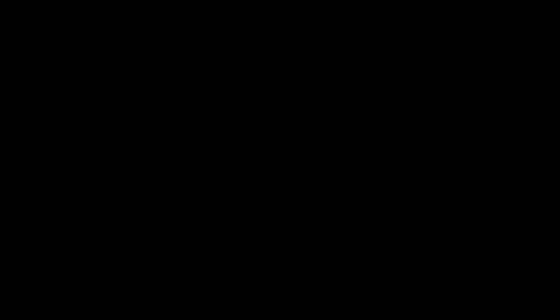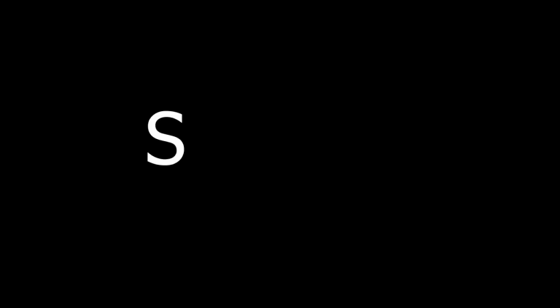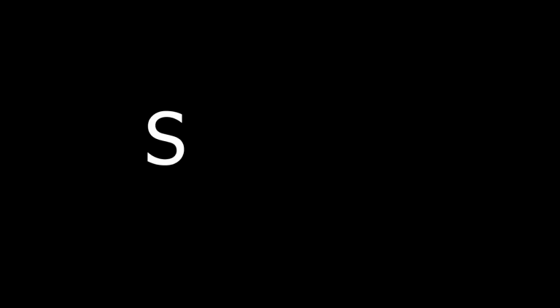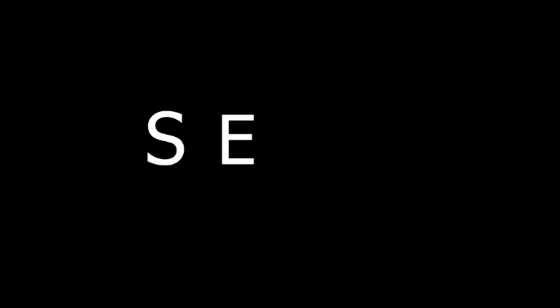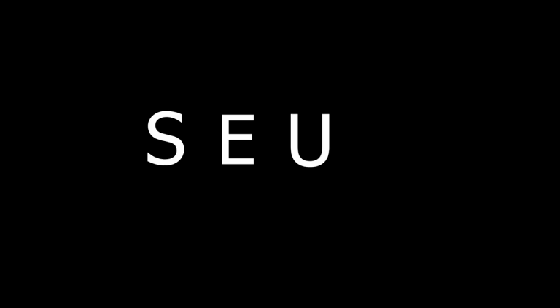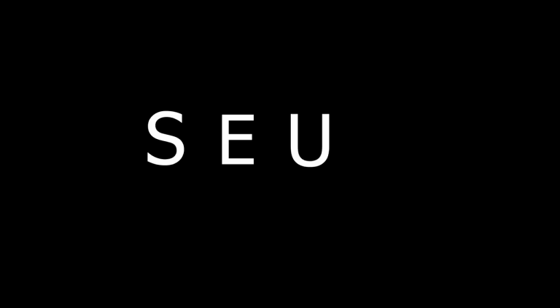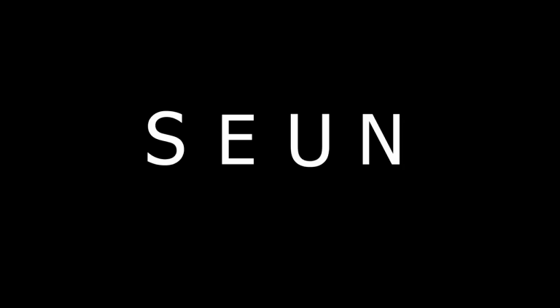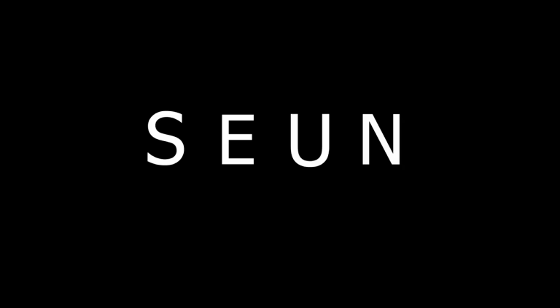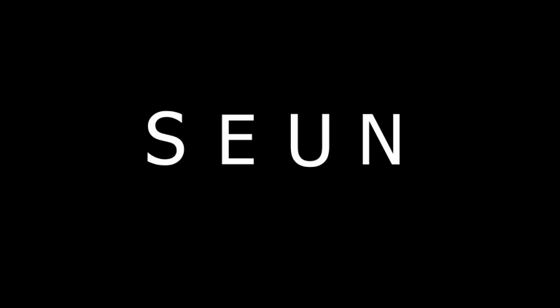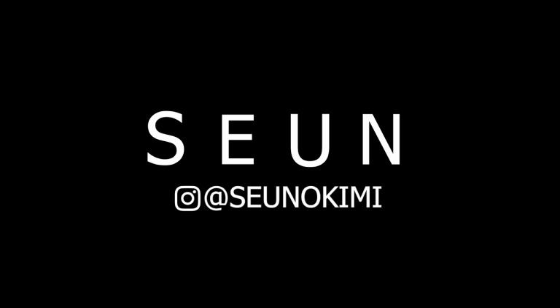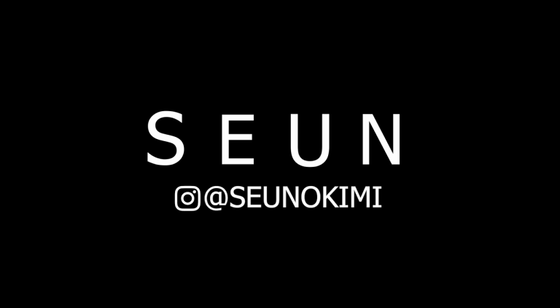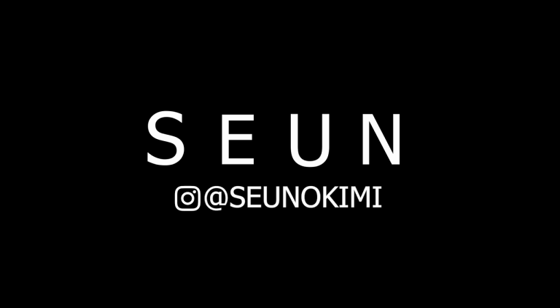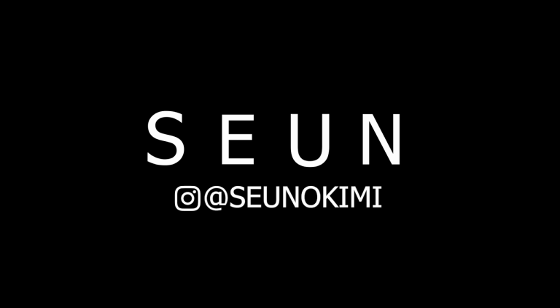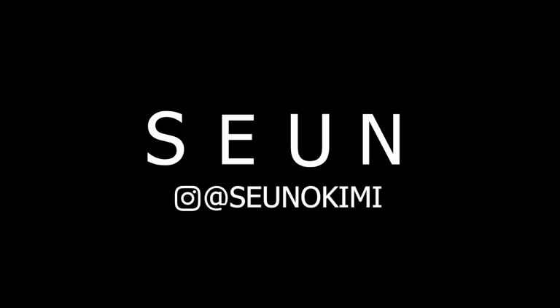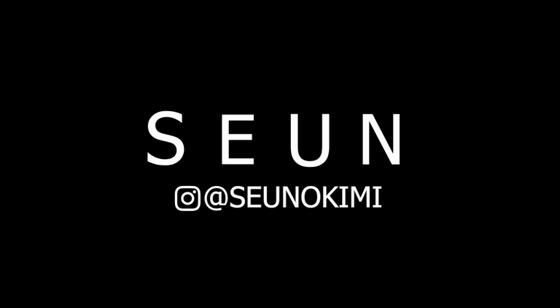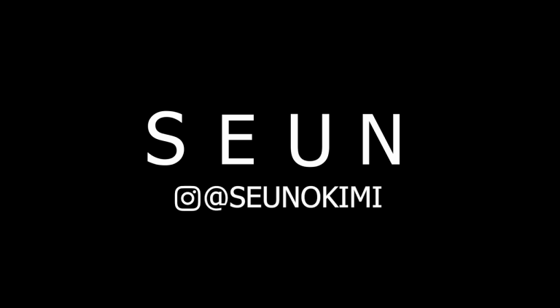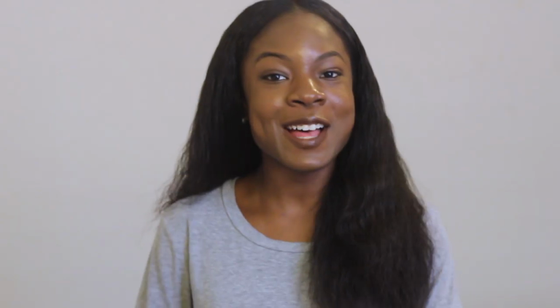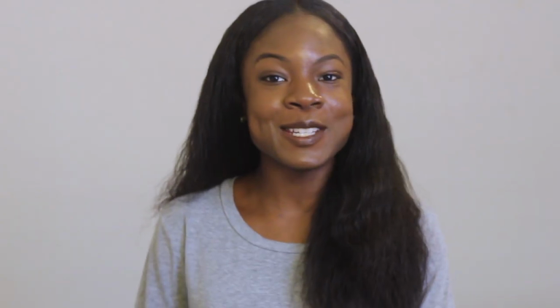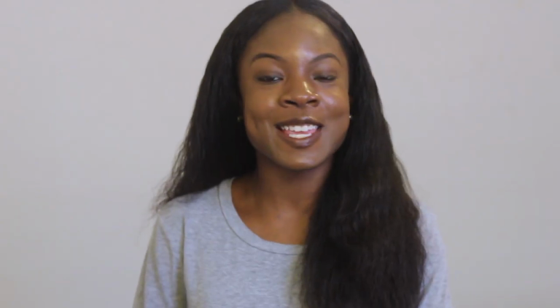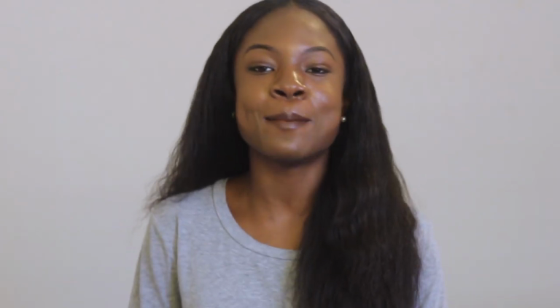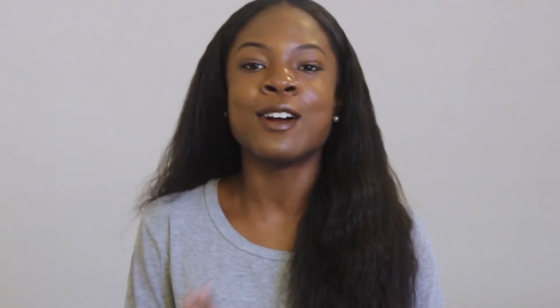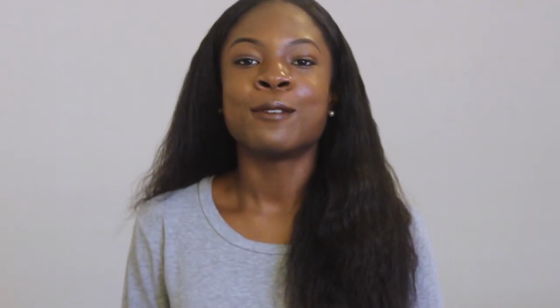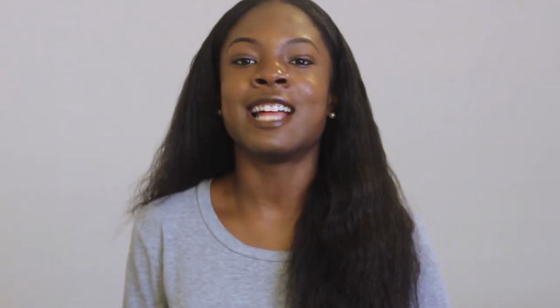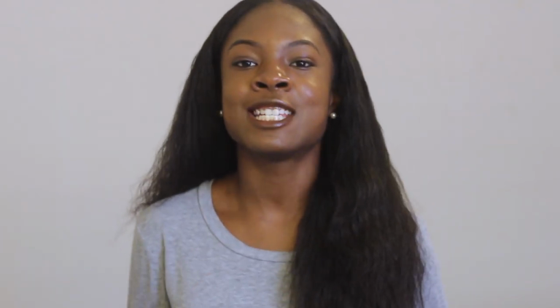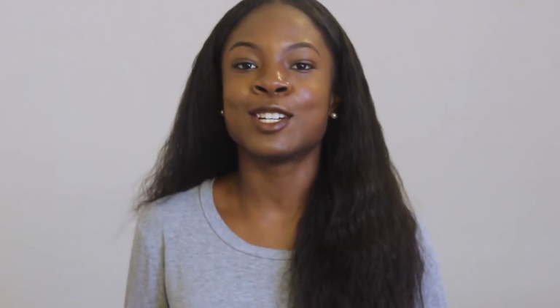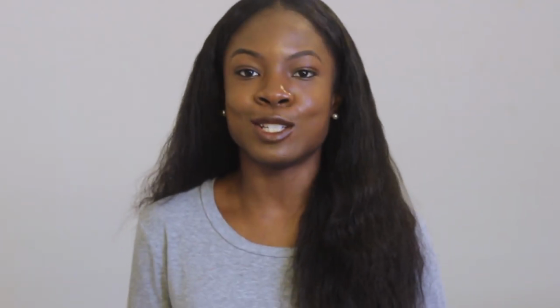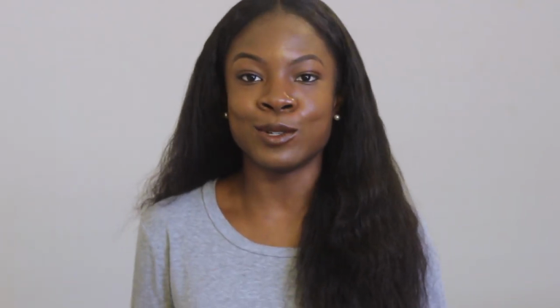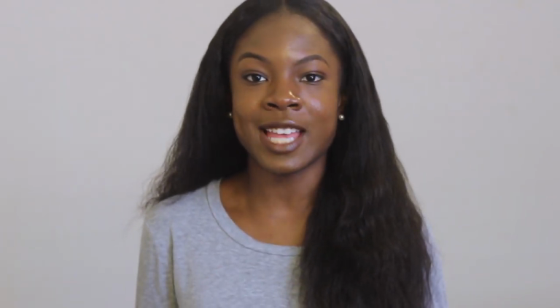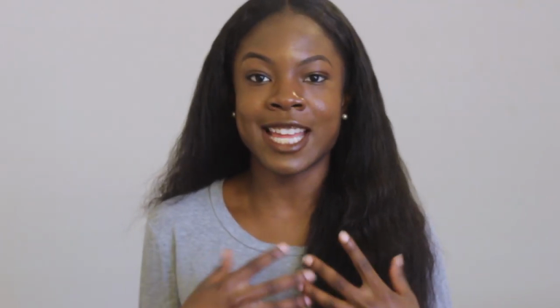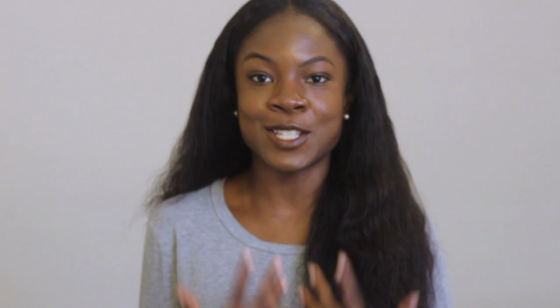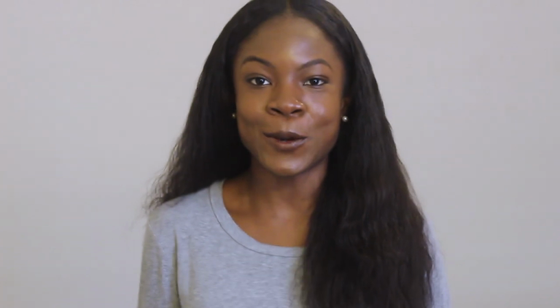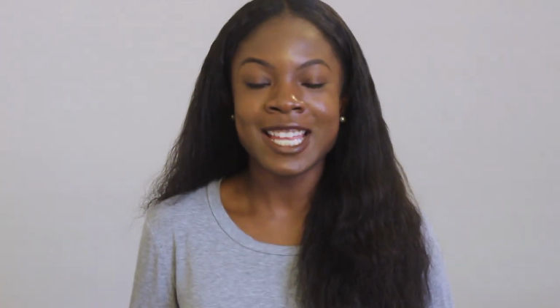Hey guys, it's June and welcome back to my channel. Today I'll be talking about relaxer do's and don'ts.